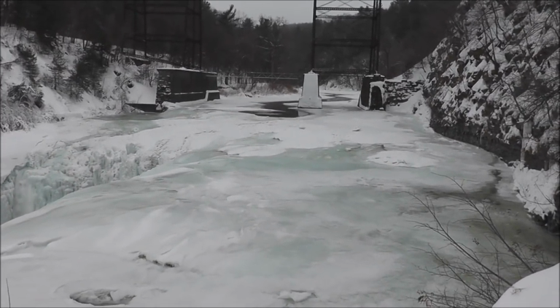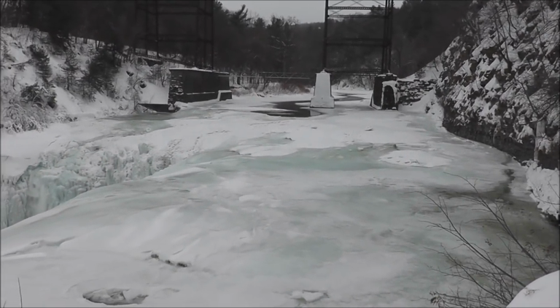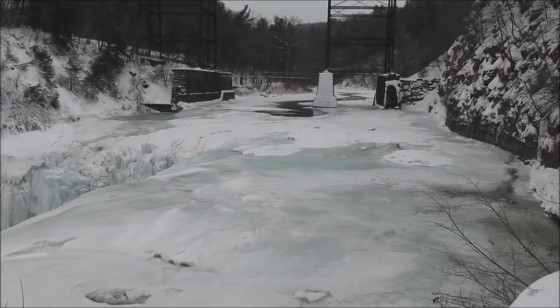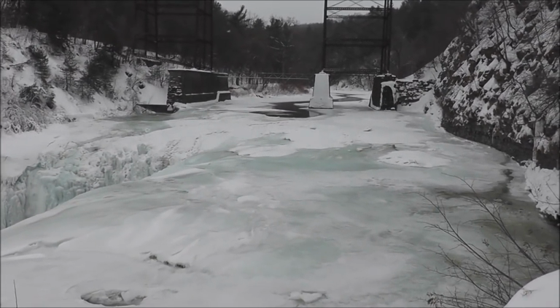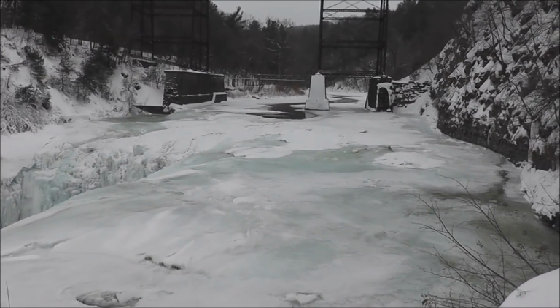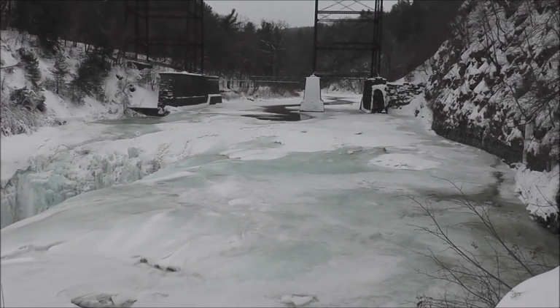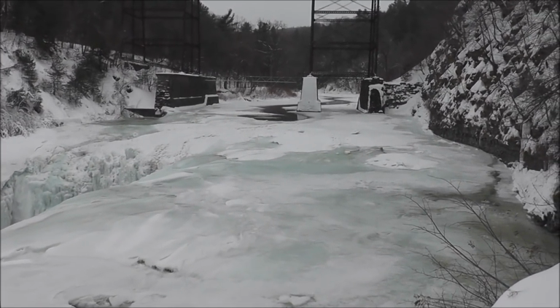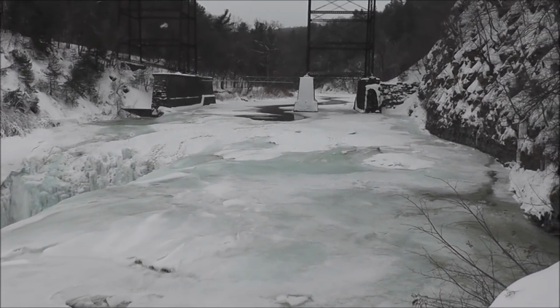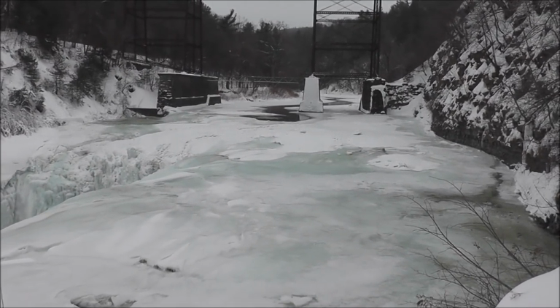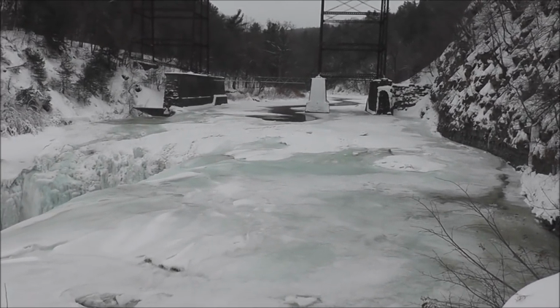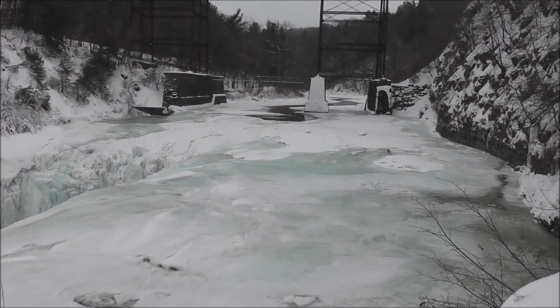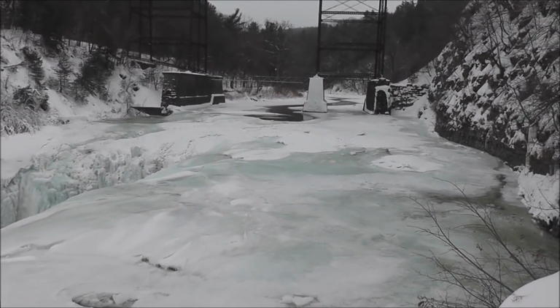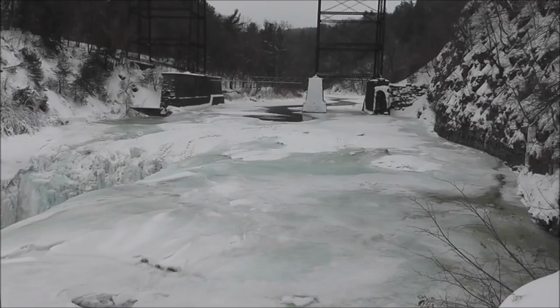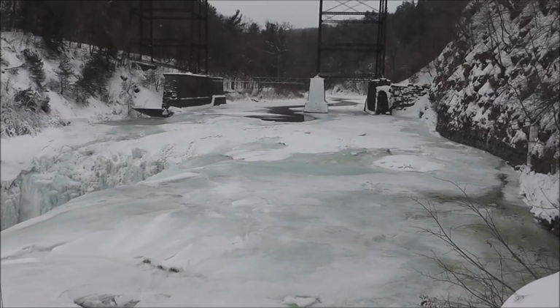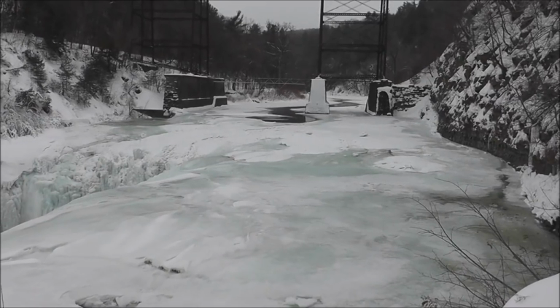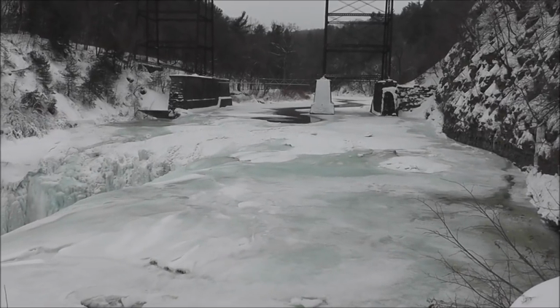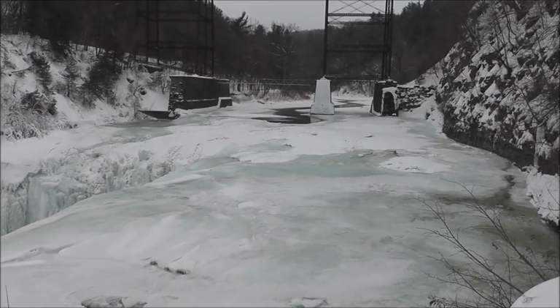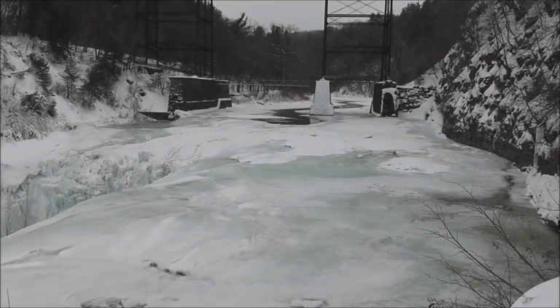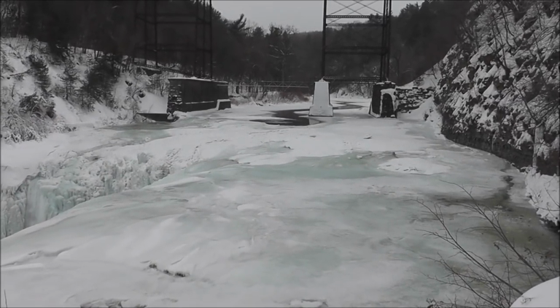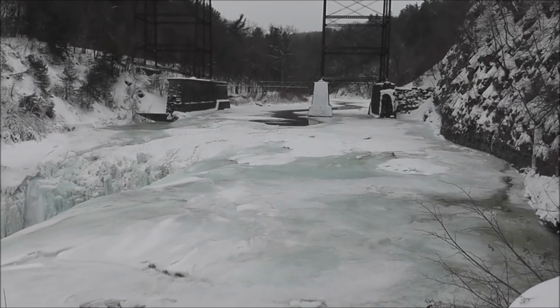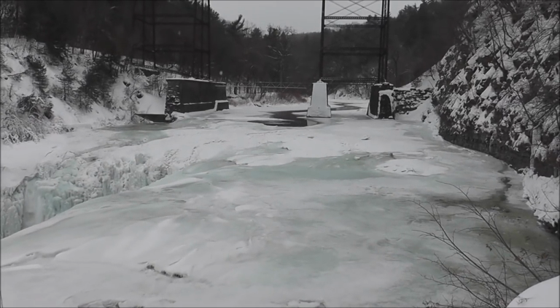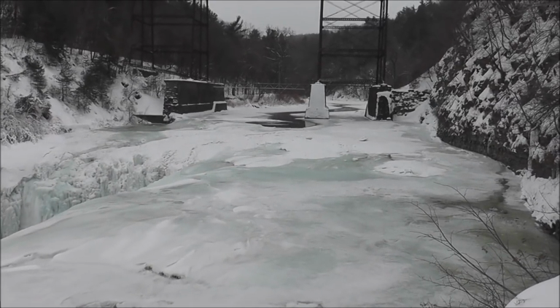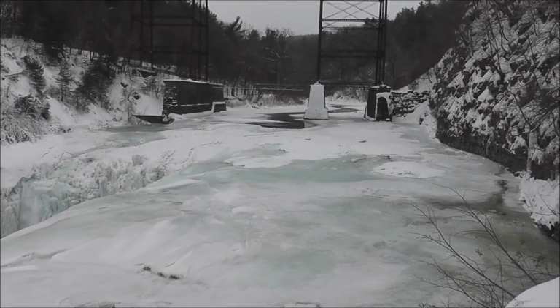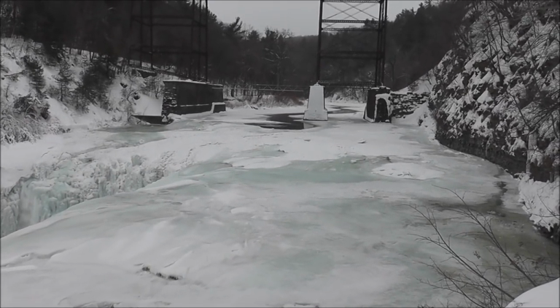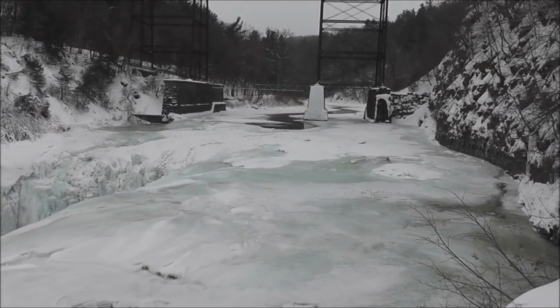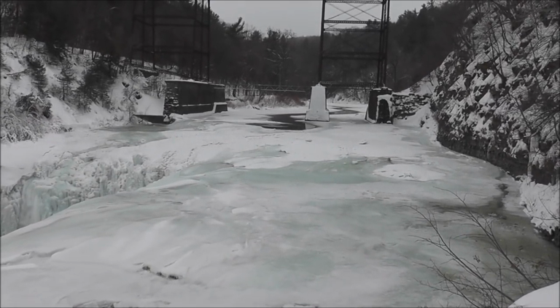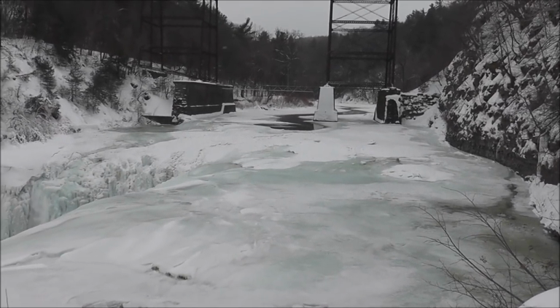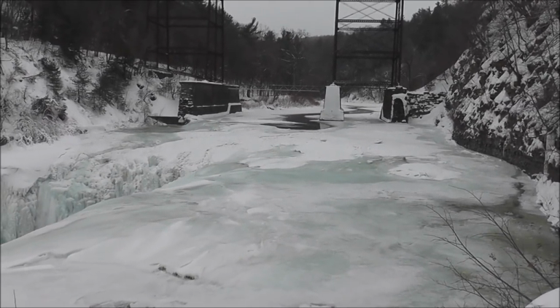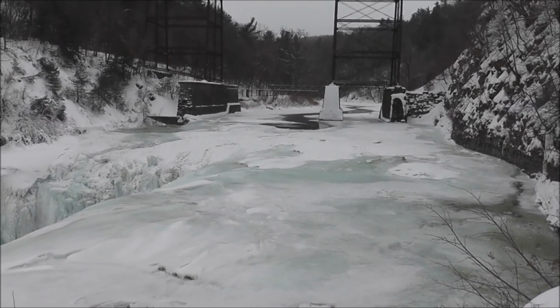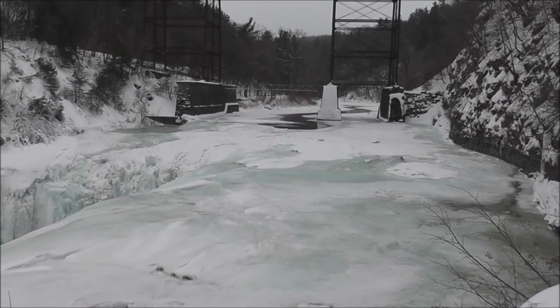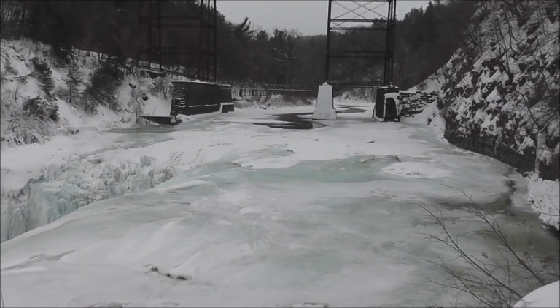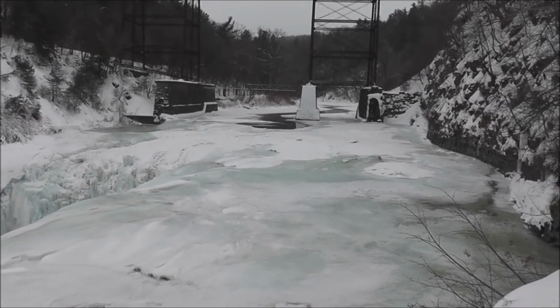We're having a cloudy day, a few flakes in the air. I guess there's a storm passing a little bit to the south of us, so we might get a couple inches out of that.